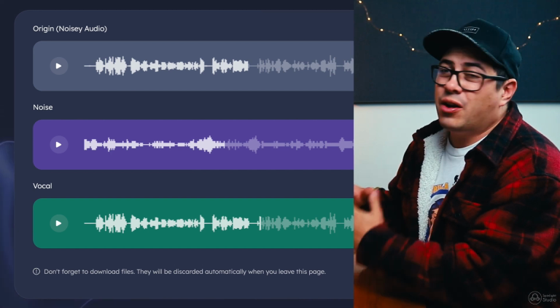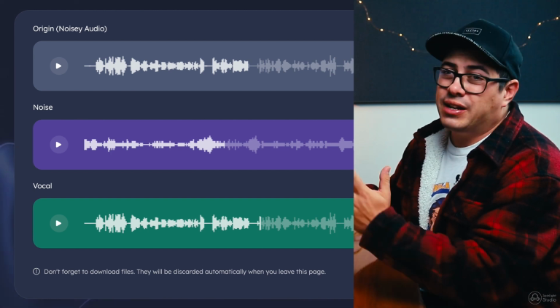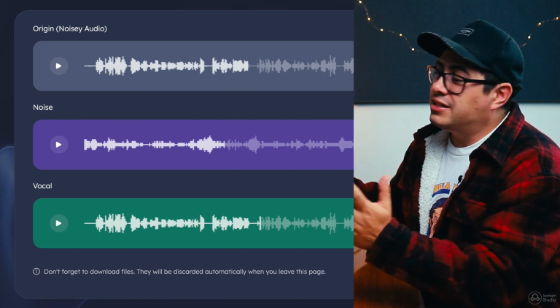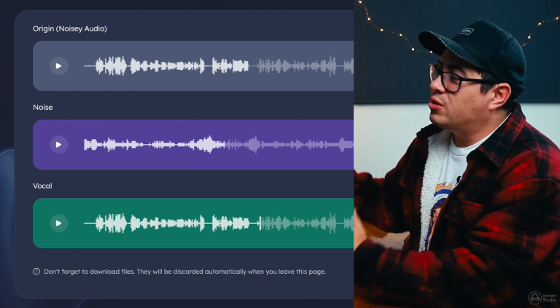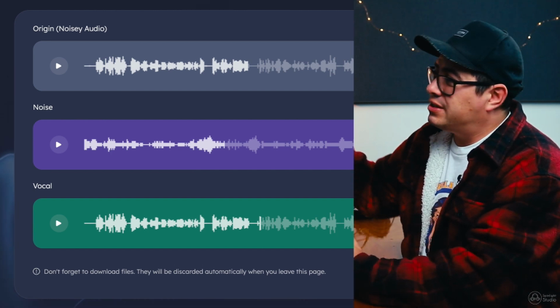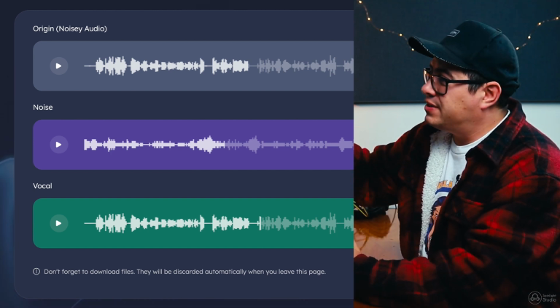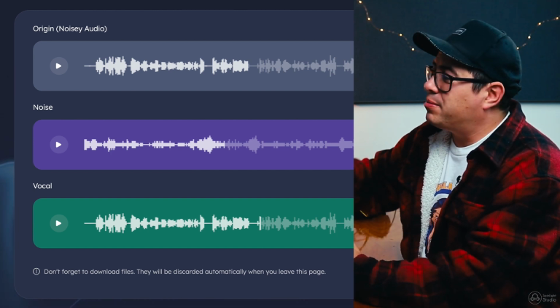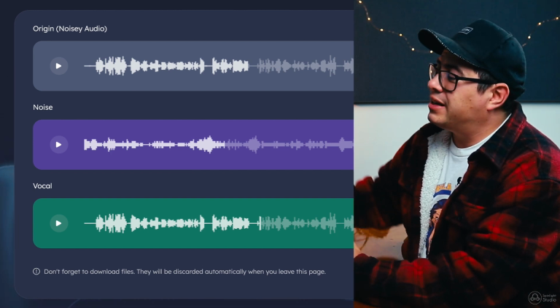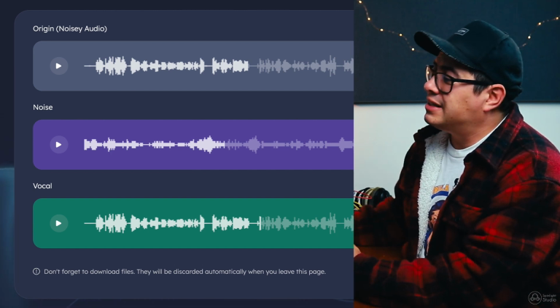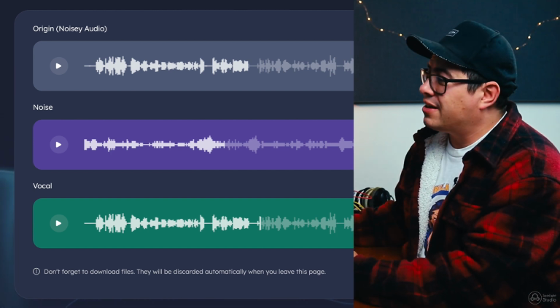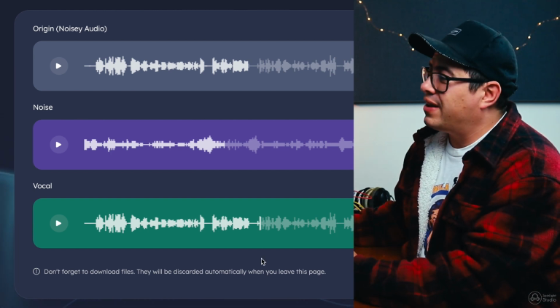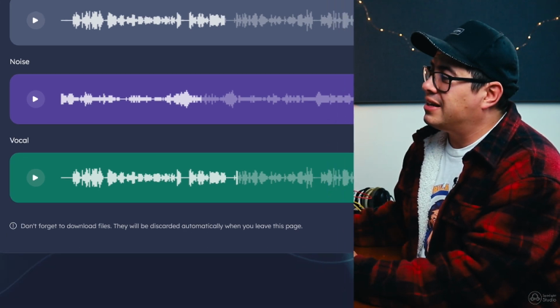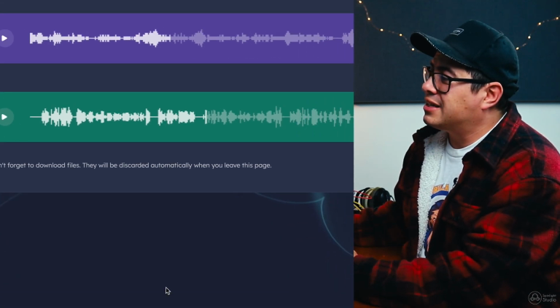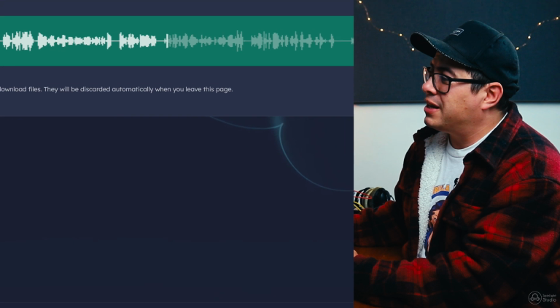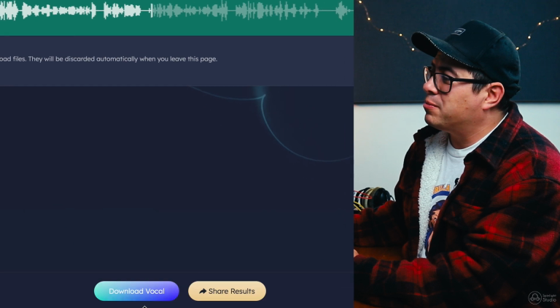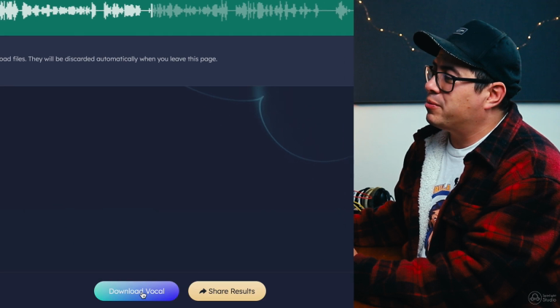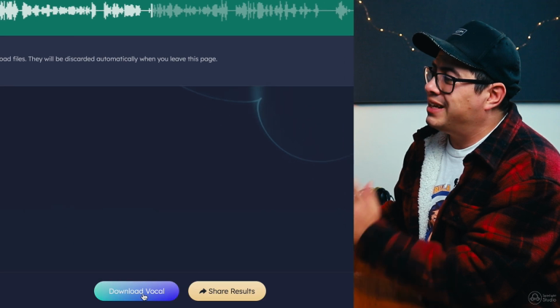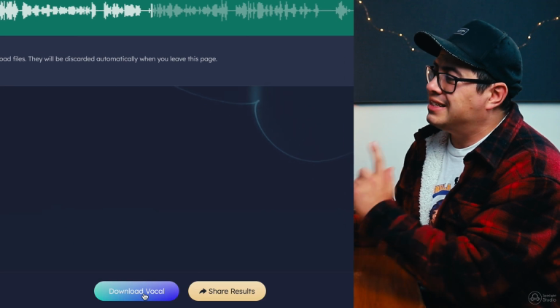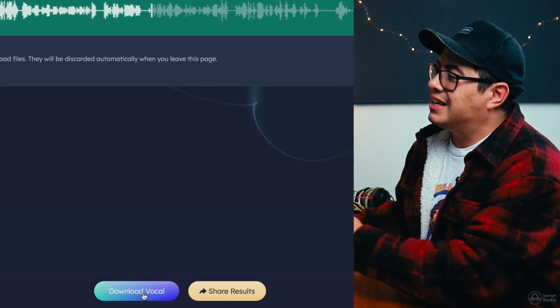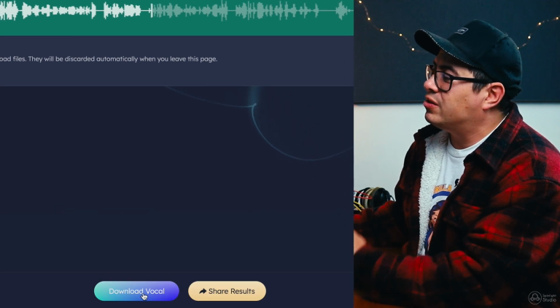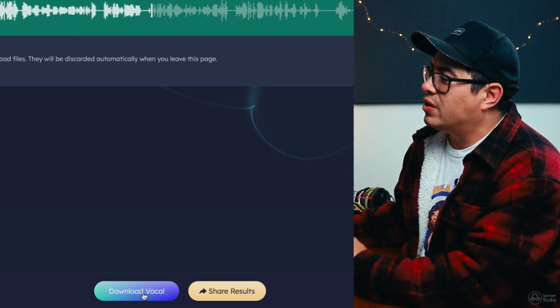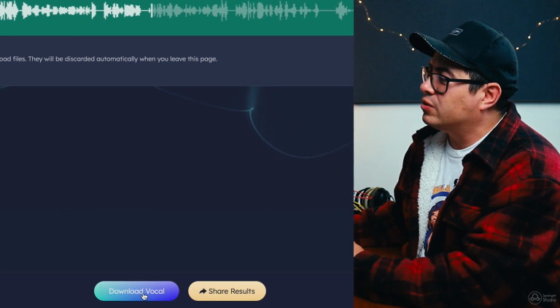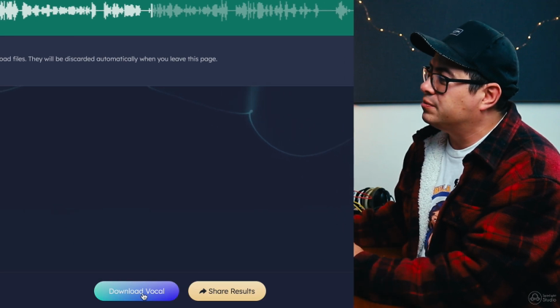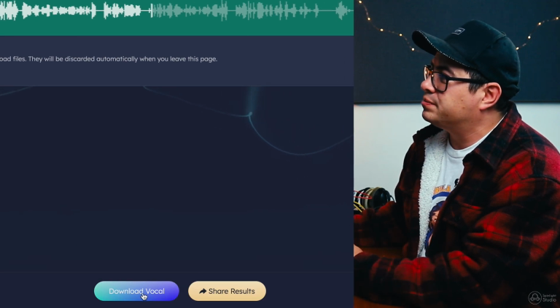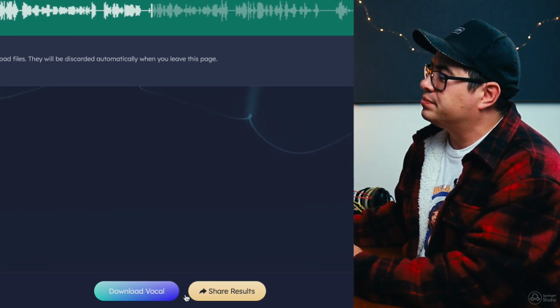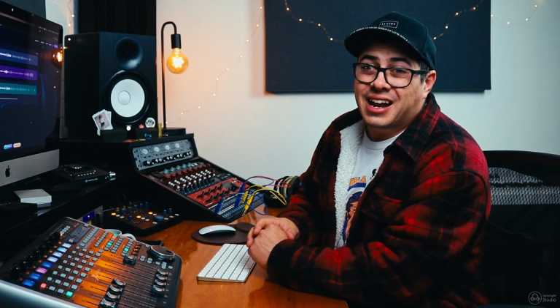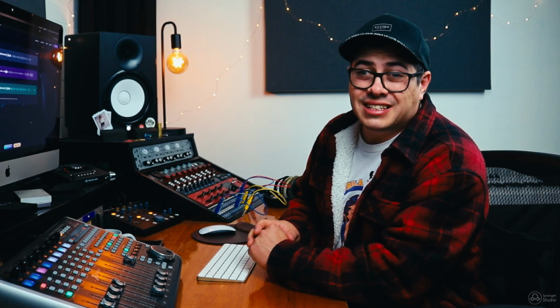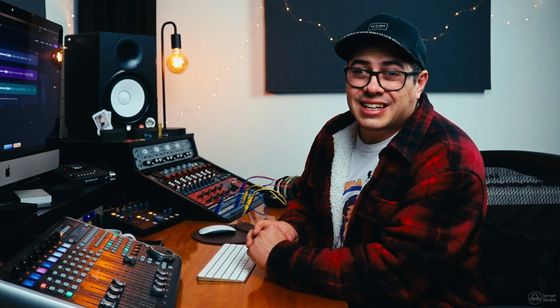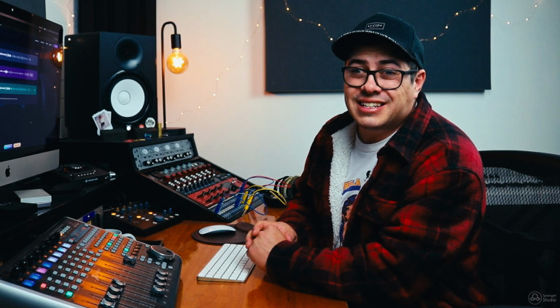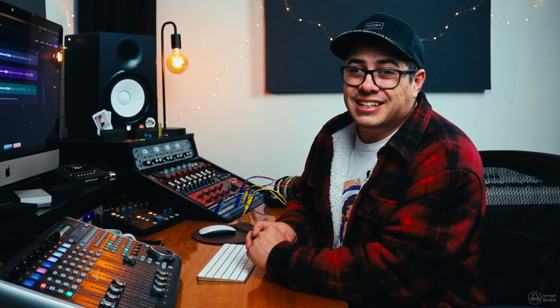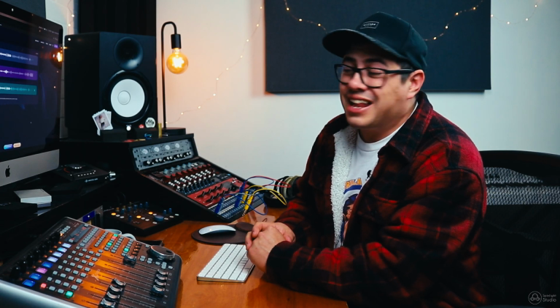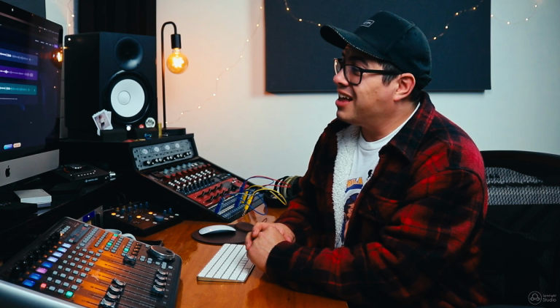Now all you need to do once you've separated this stuff out is come down to the bottom and hit download vocal. And it's as easy as that.